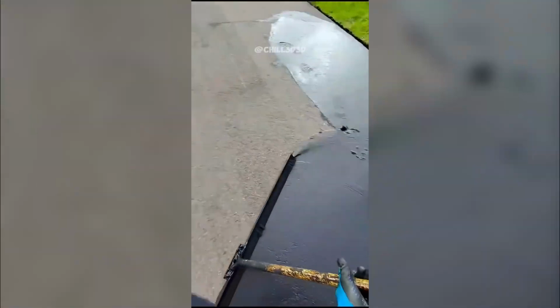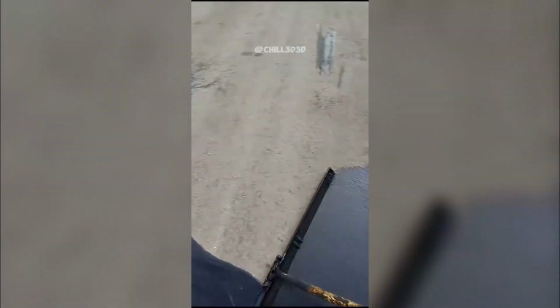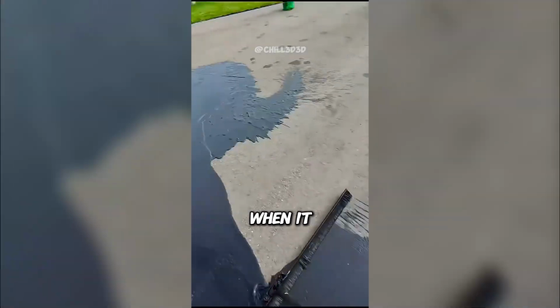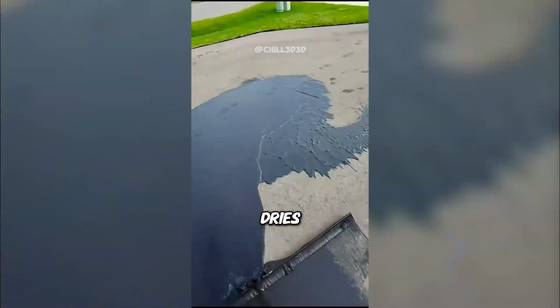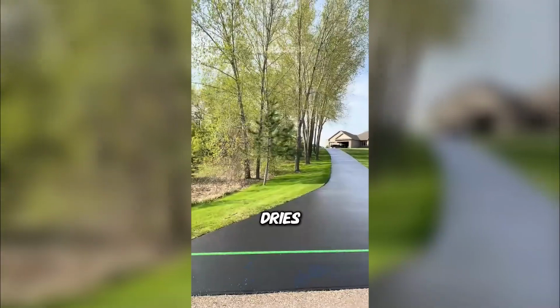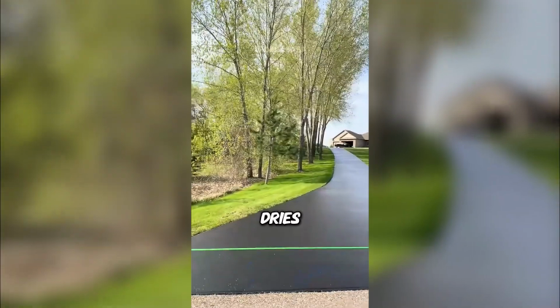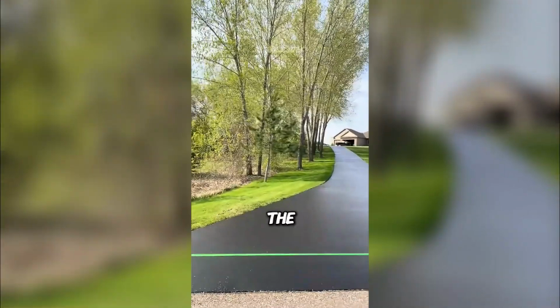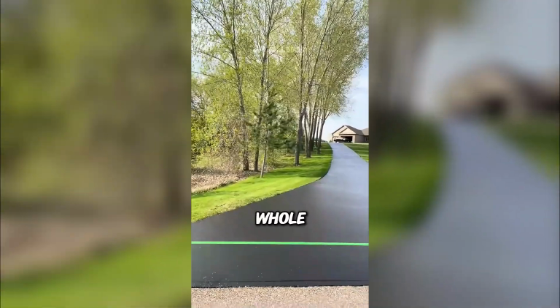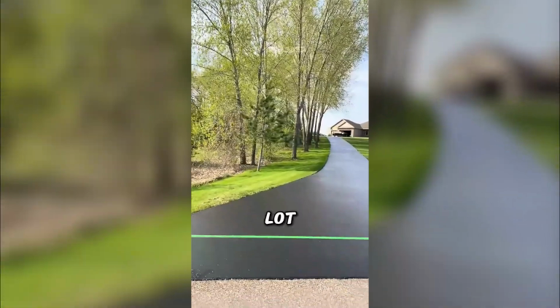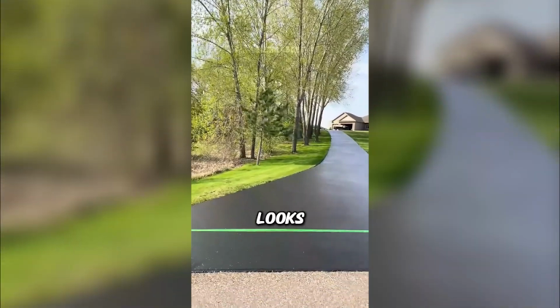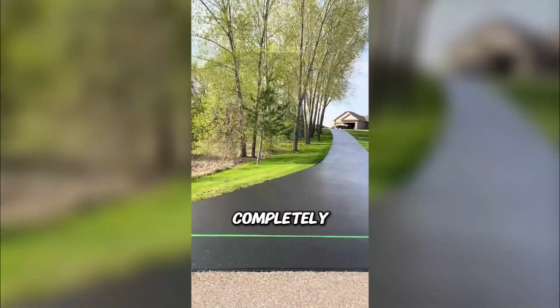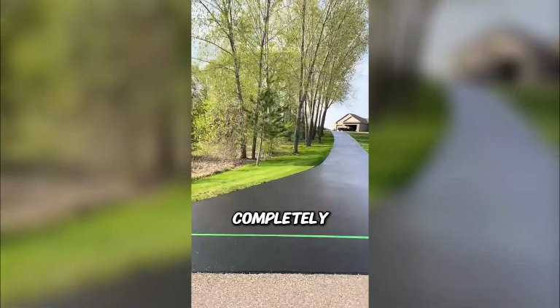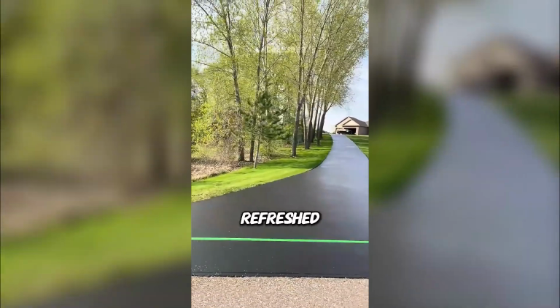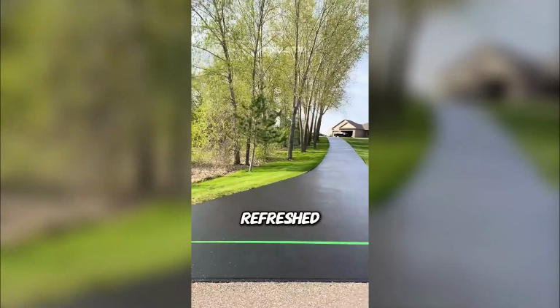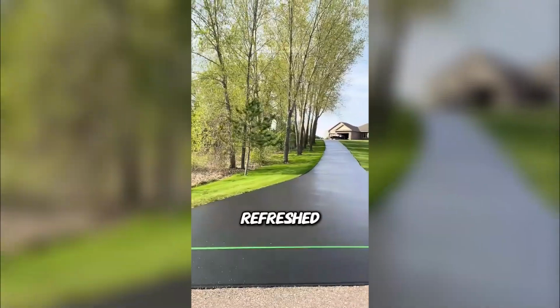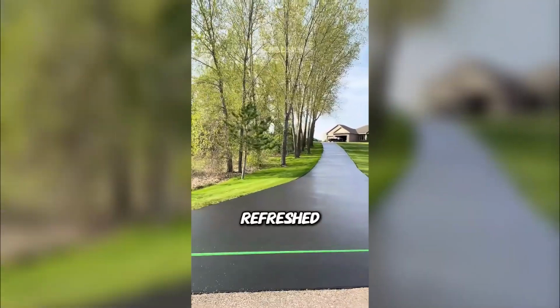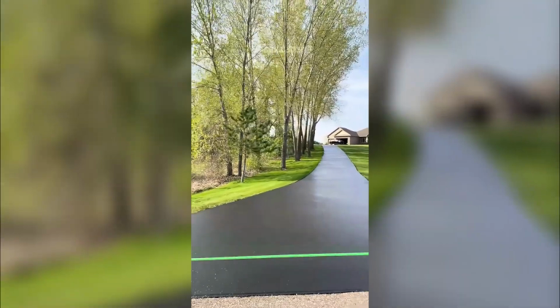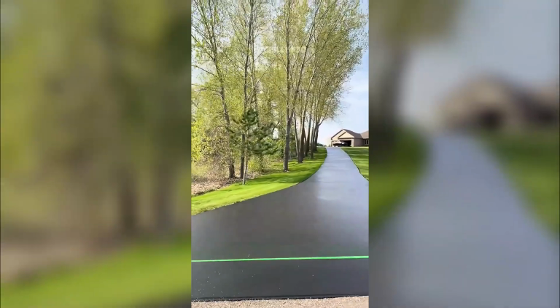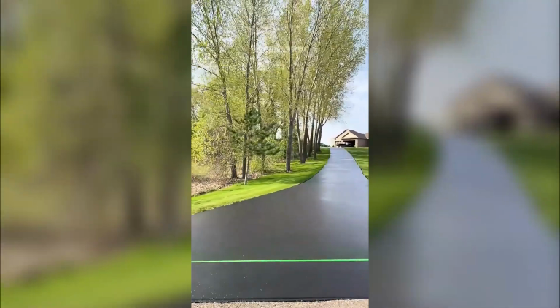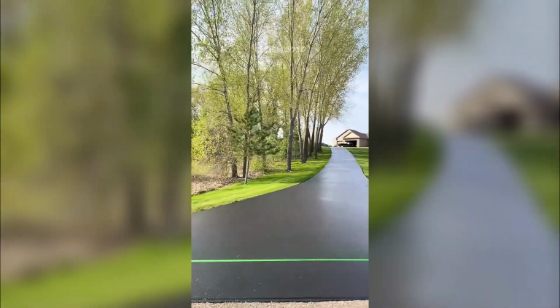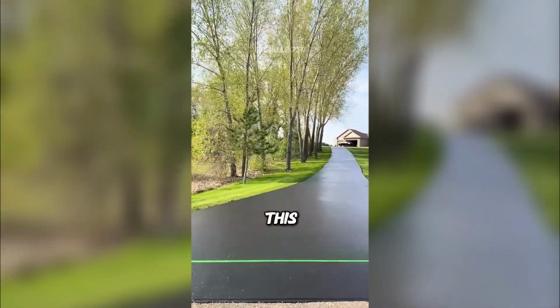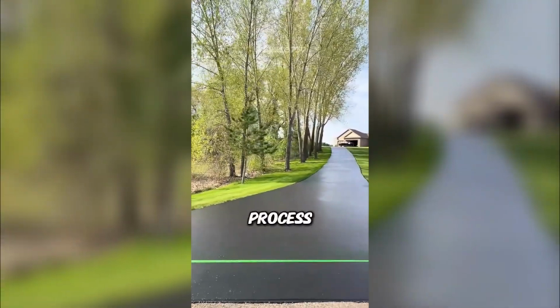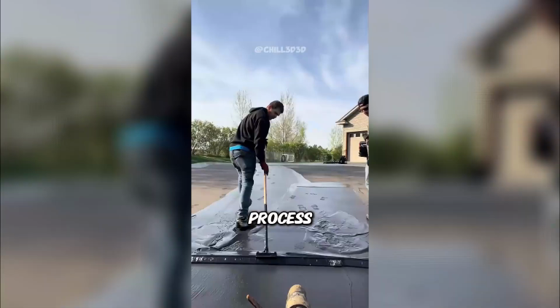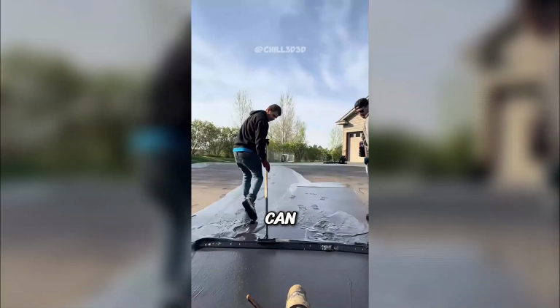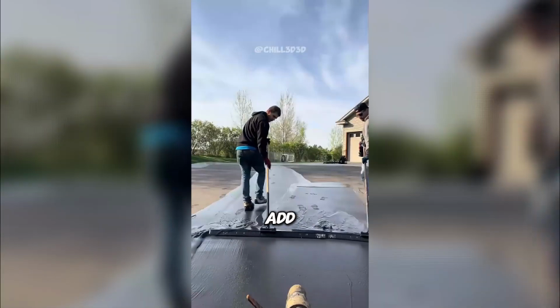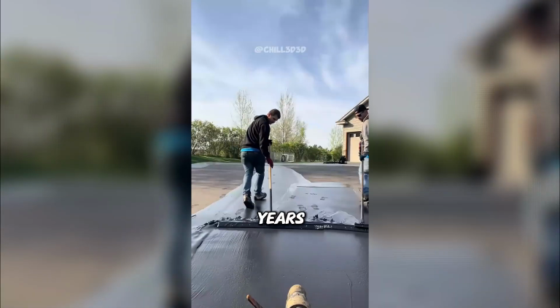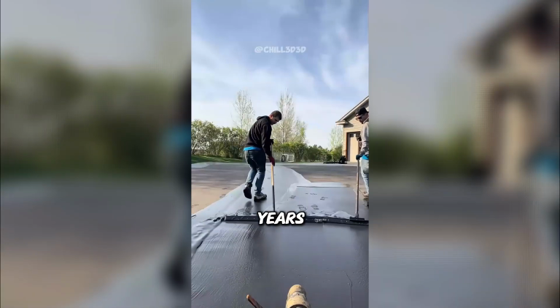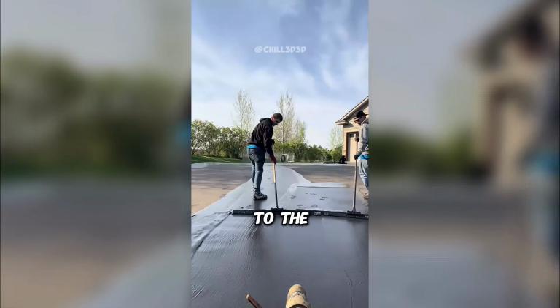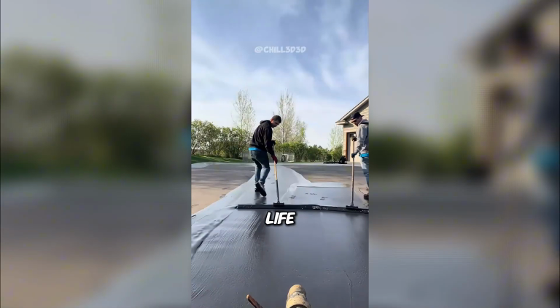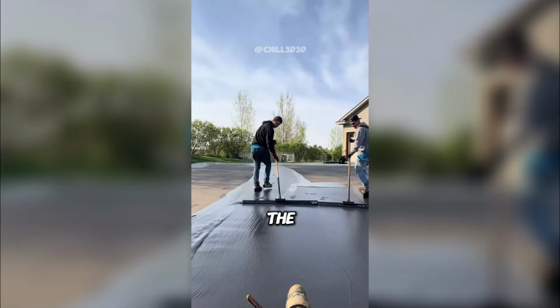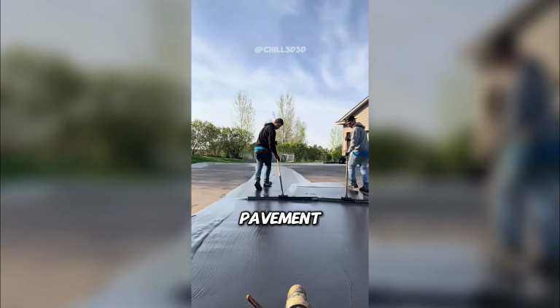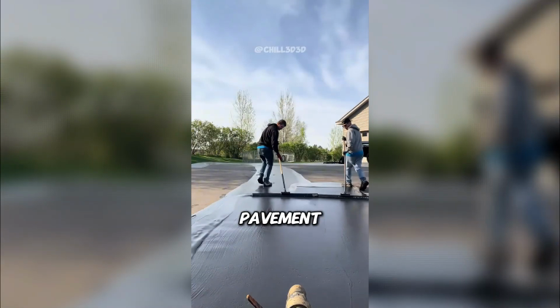When it dries, the whole lot looks completely refreshed. This process can add years to the life of the pavement.